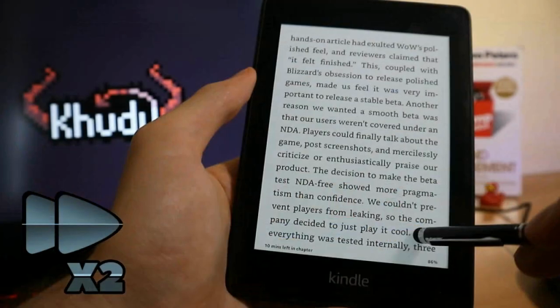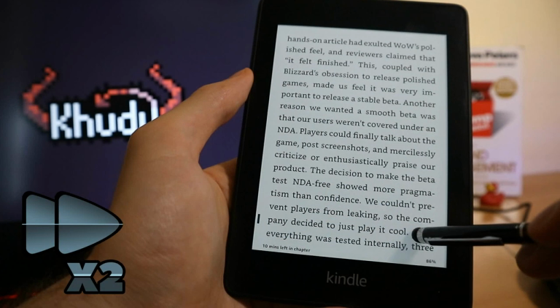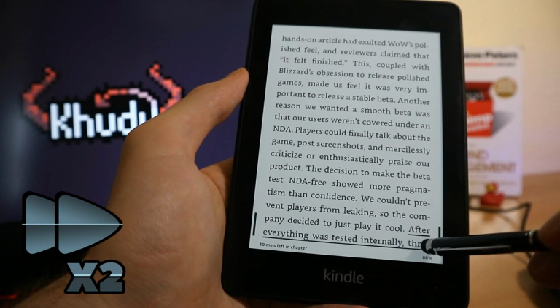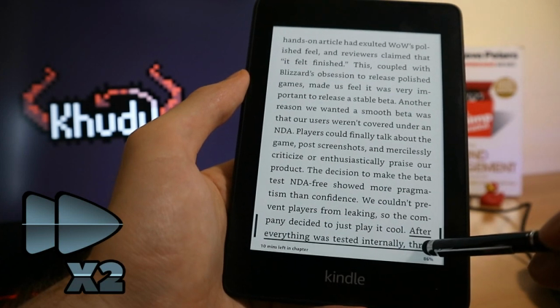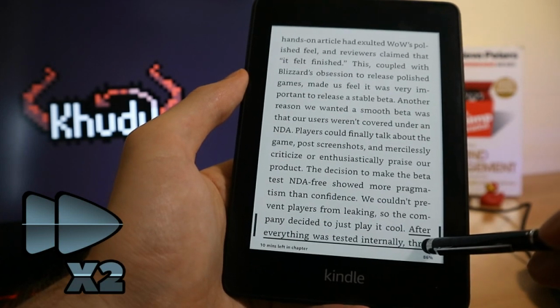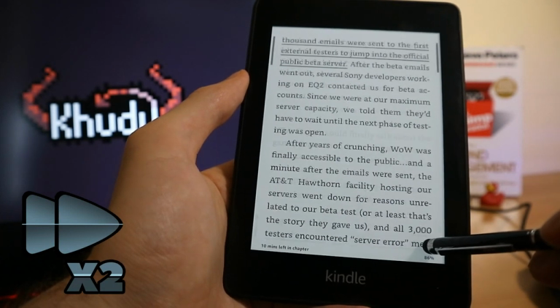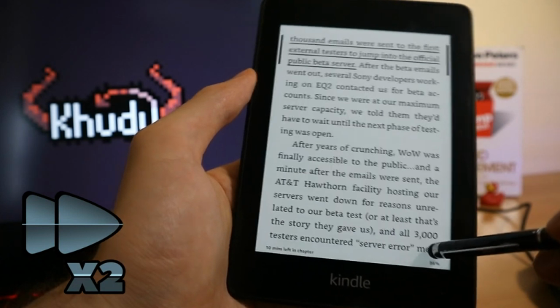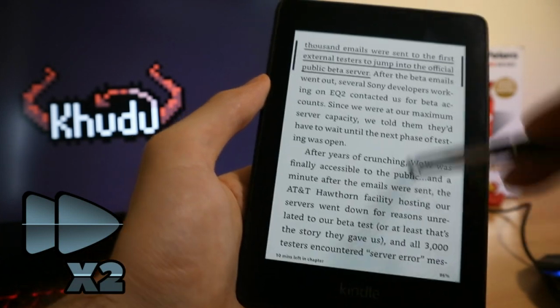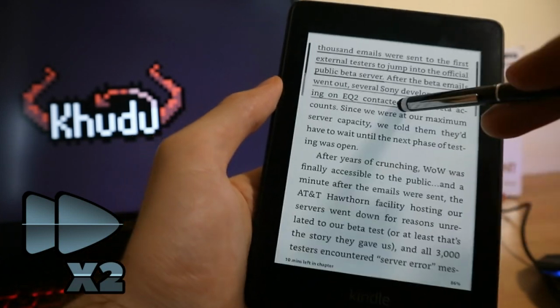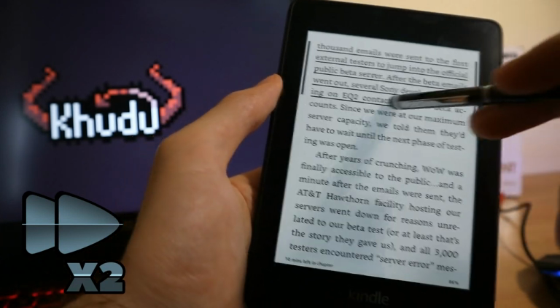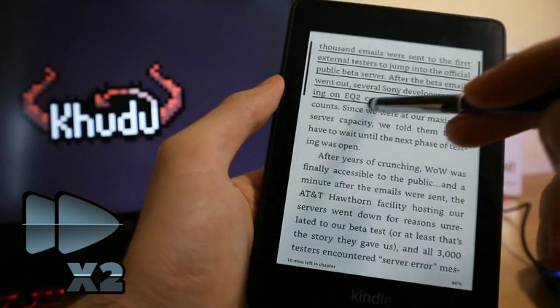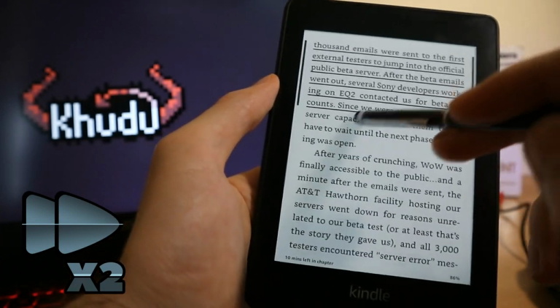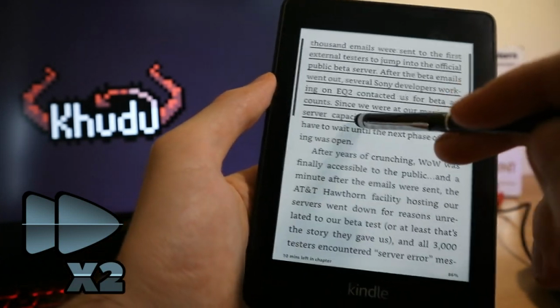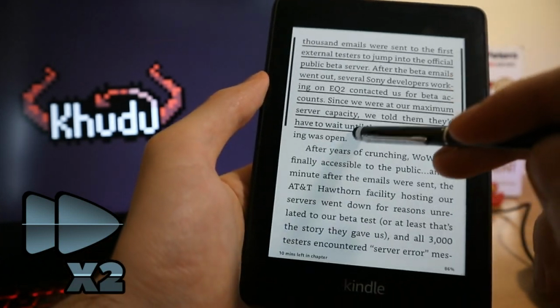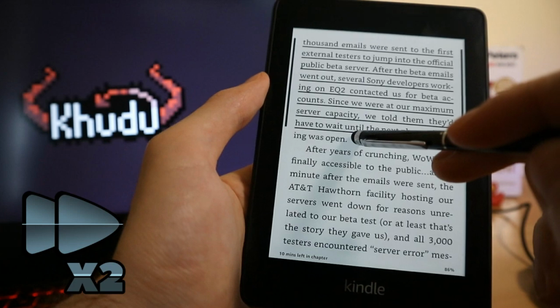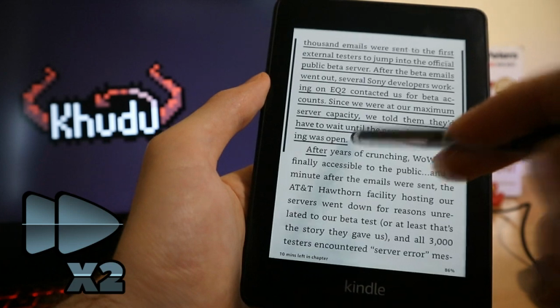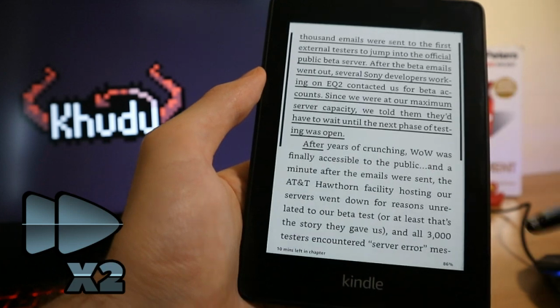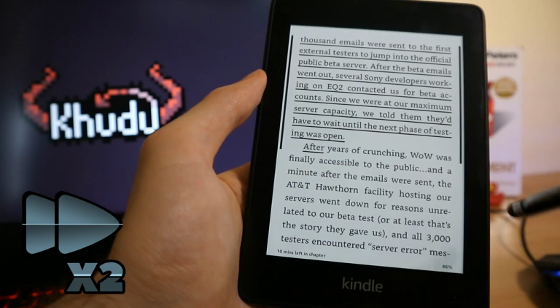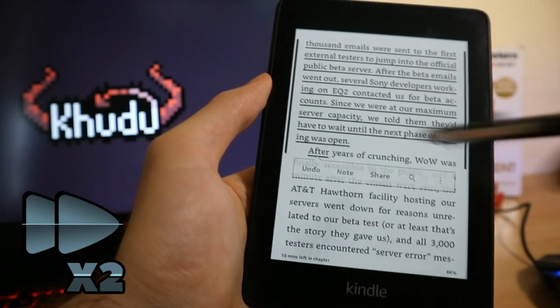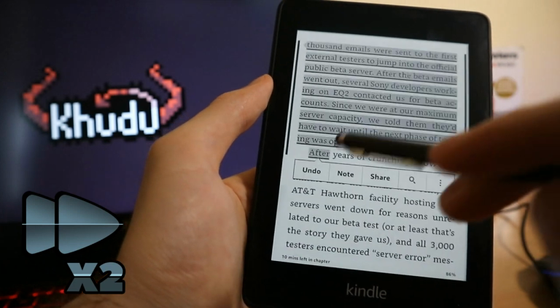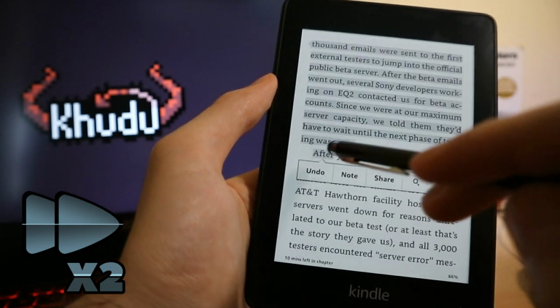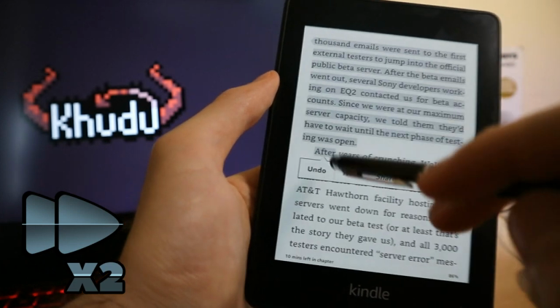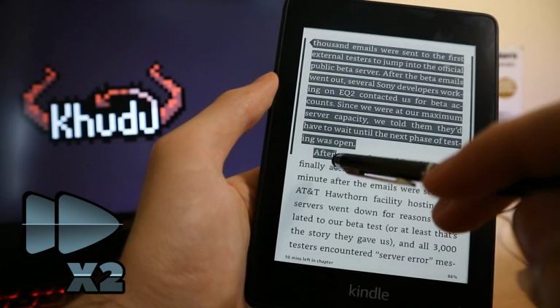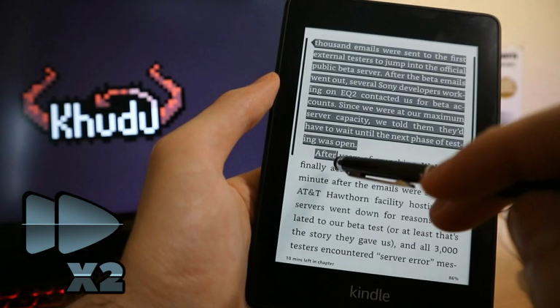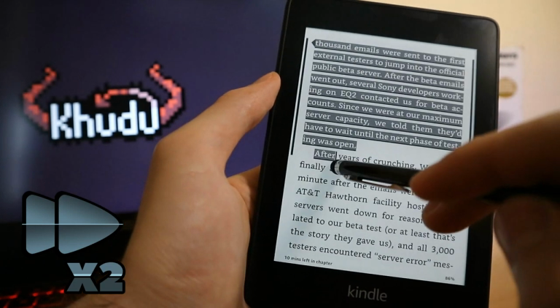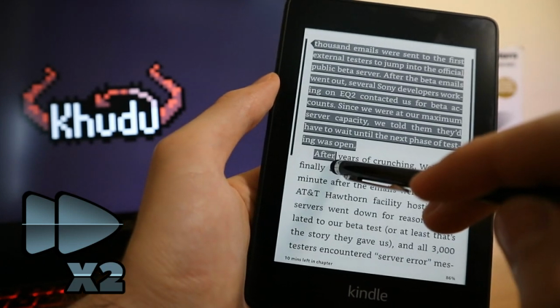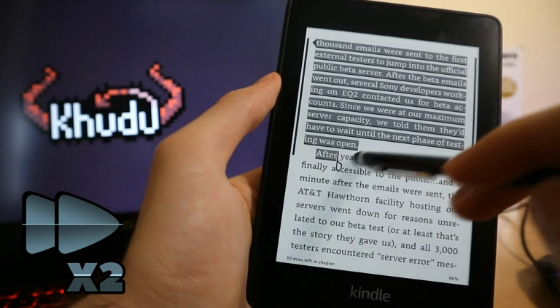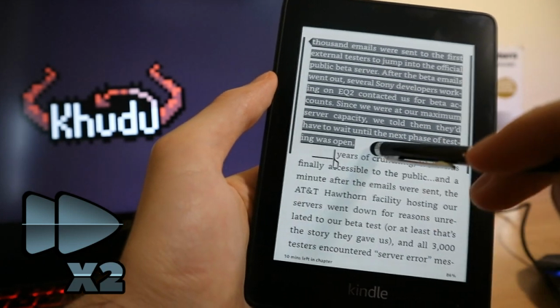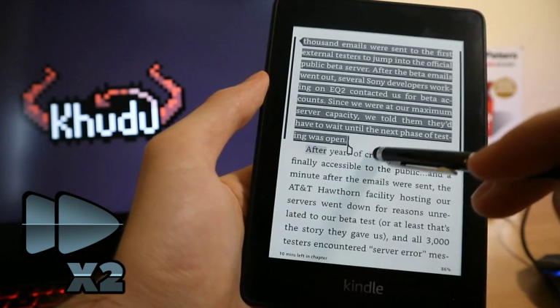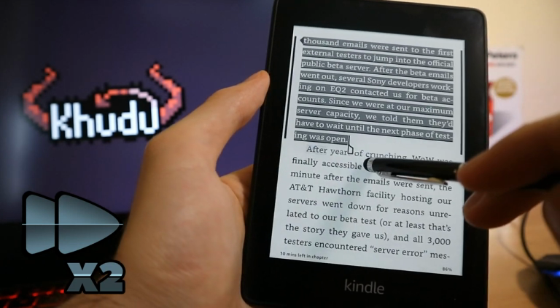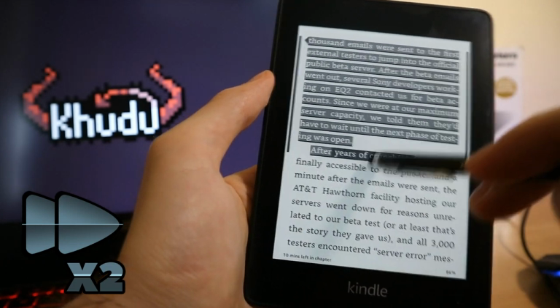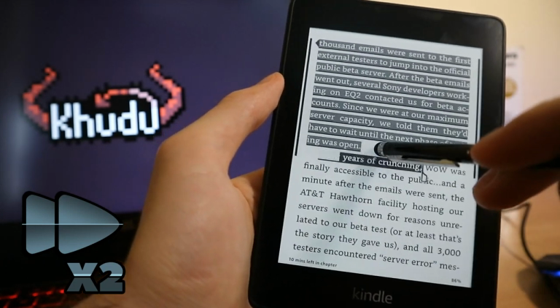Finally, highlighting something precisely is not always an easy task, especially if some part of the text is located on a different page.